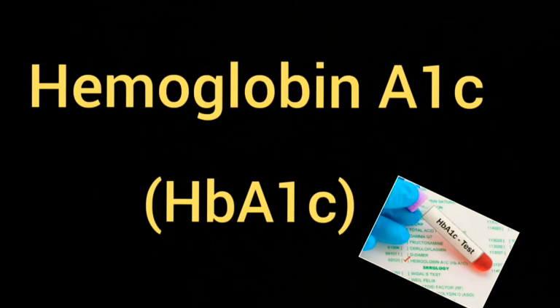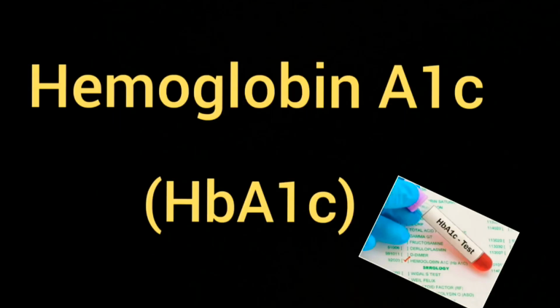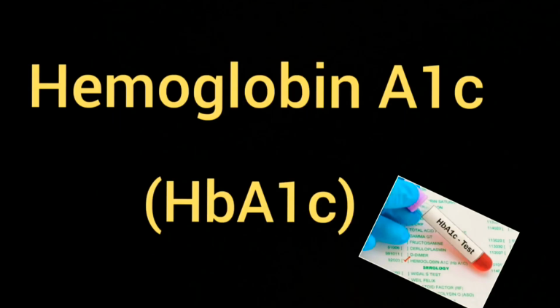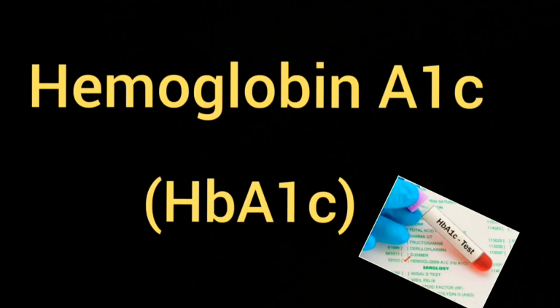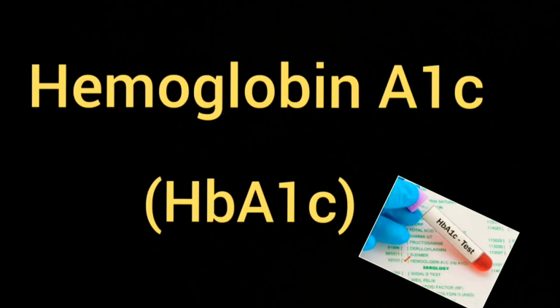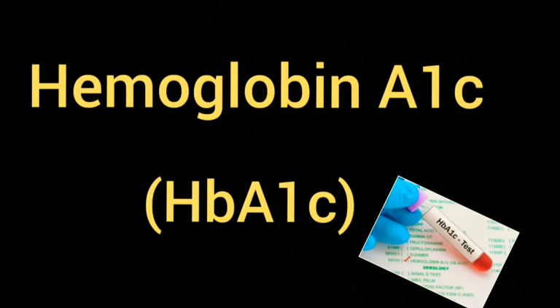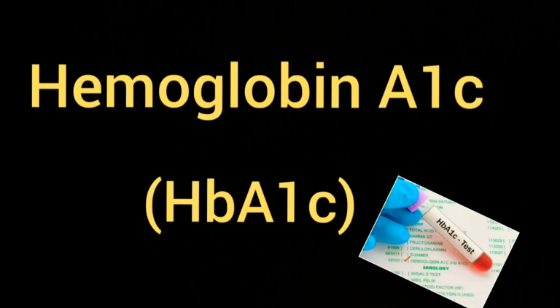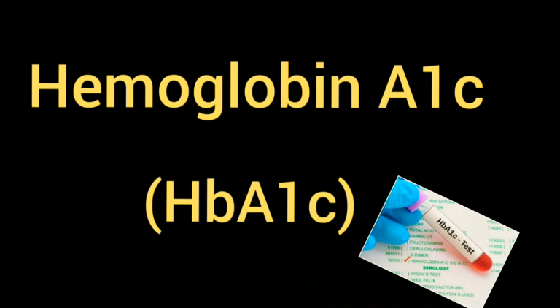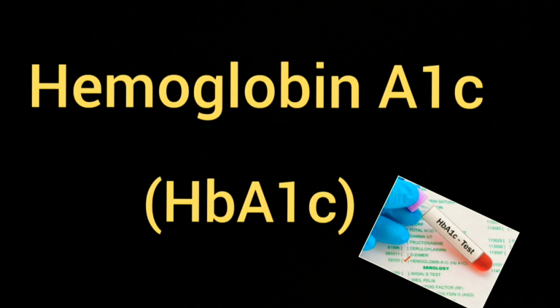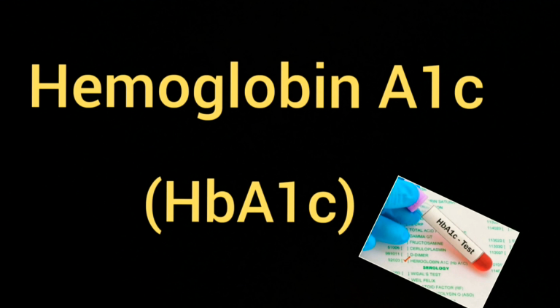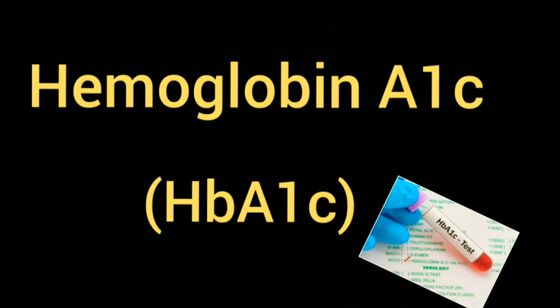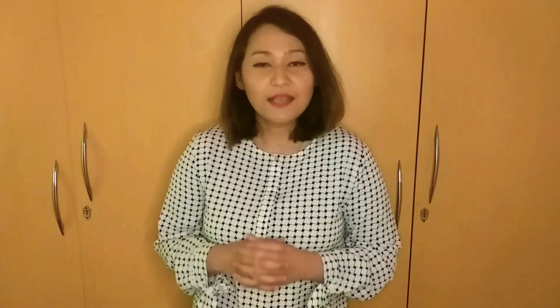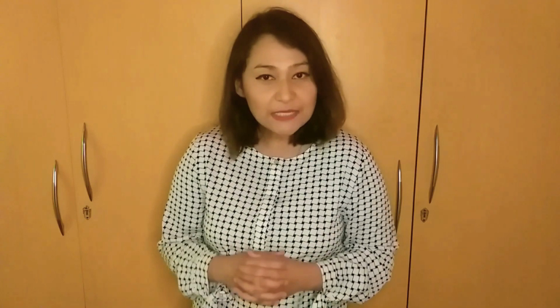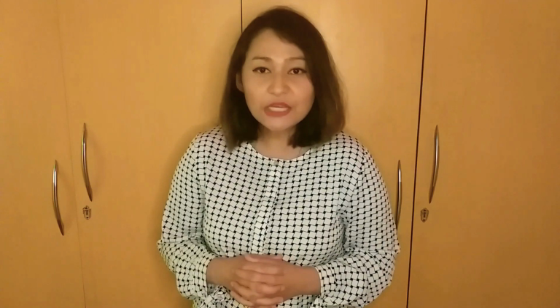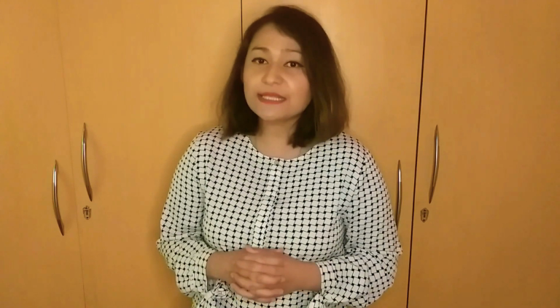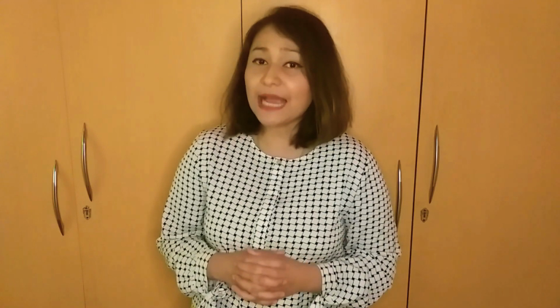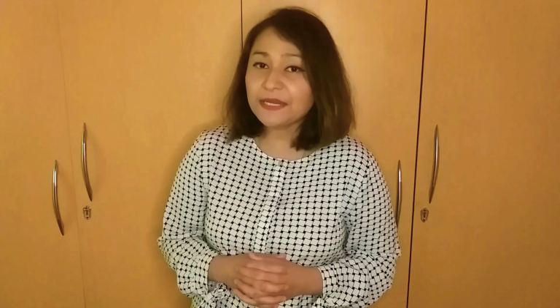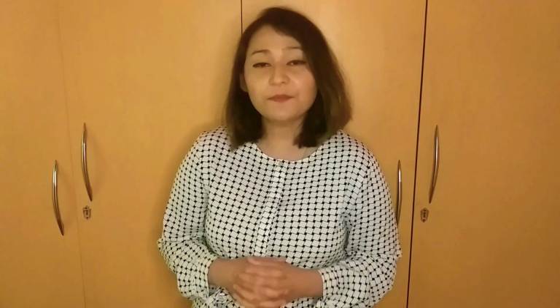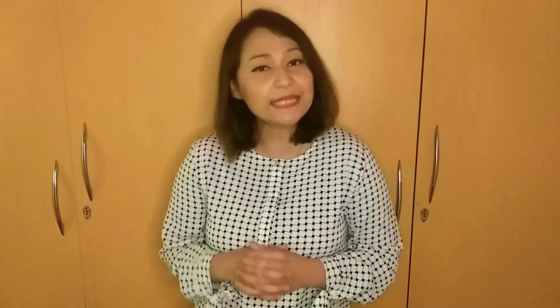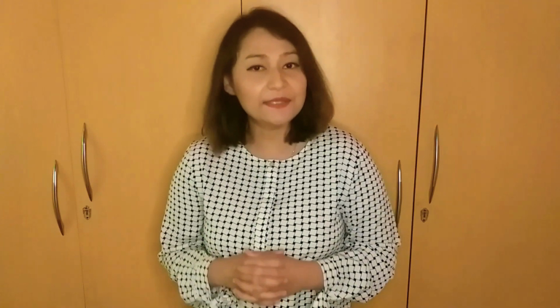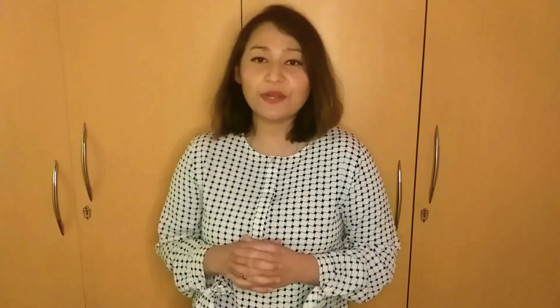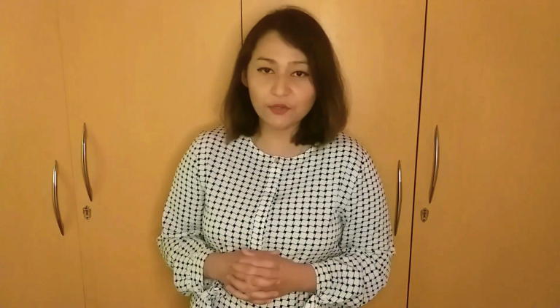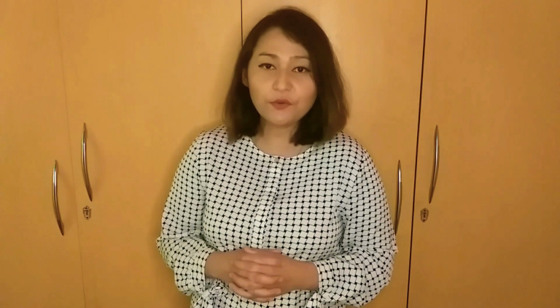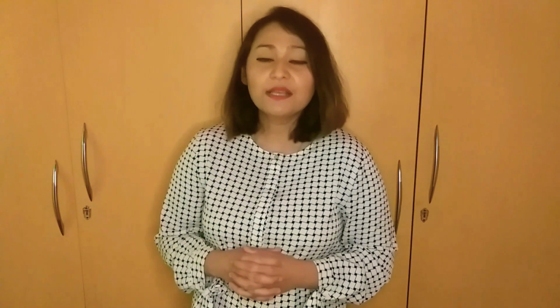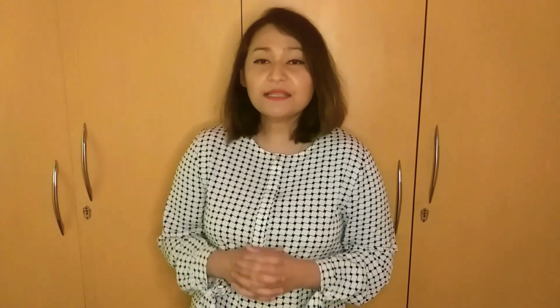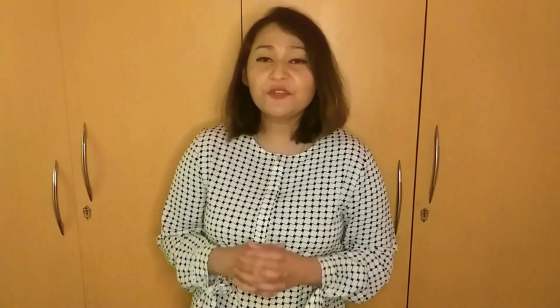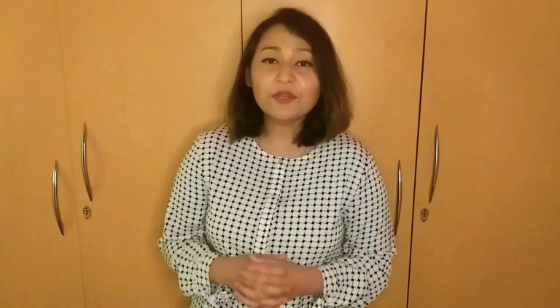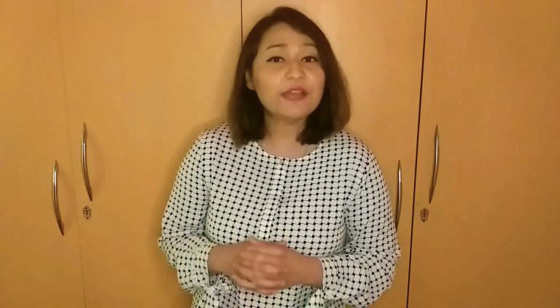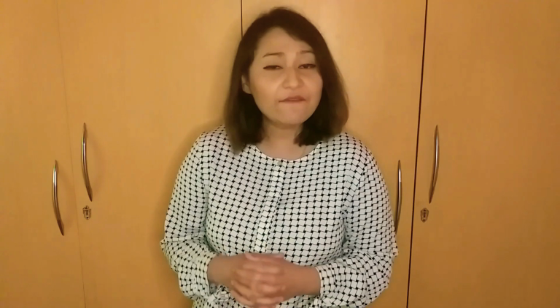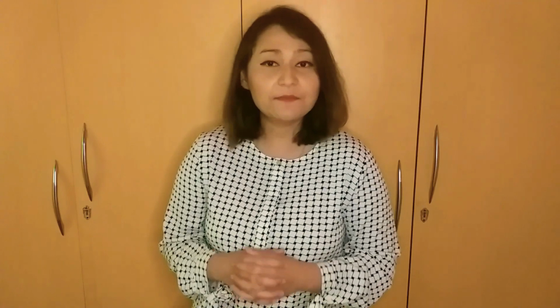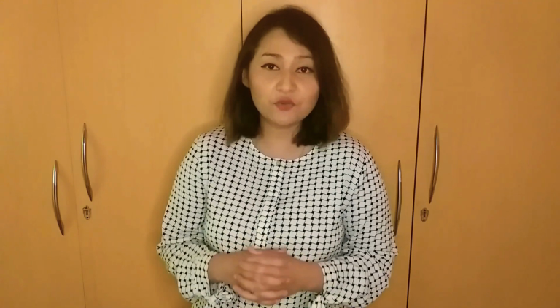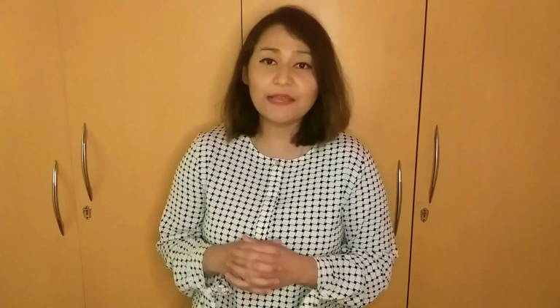Hemoglobin A1c, or HbA1c, is used to screen for diabetes or pre-diabetes. This test reflects the average blood sugar level over the past 3 months.